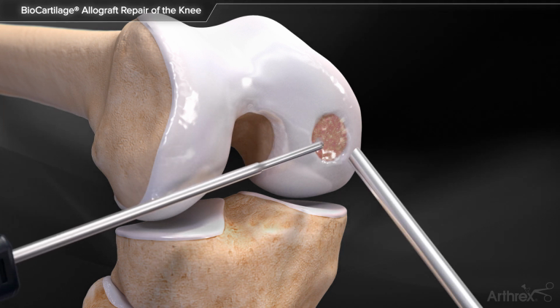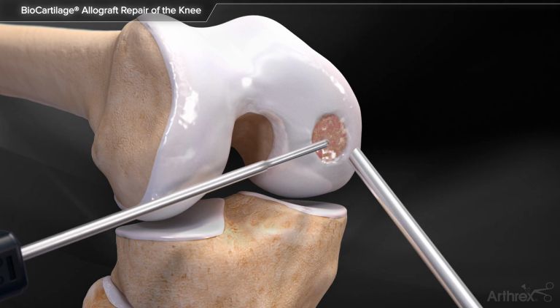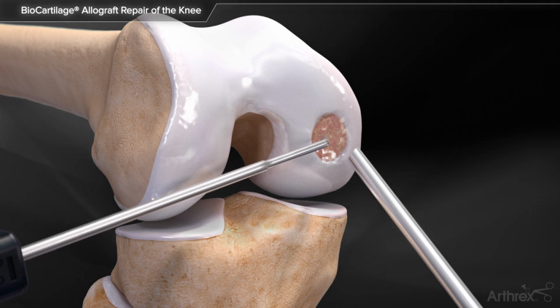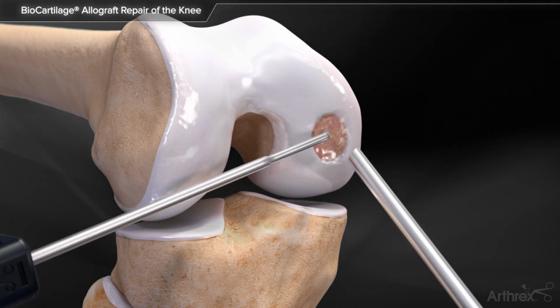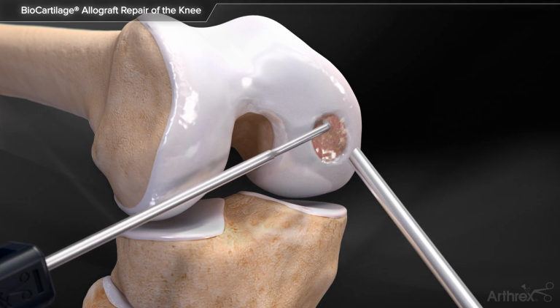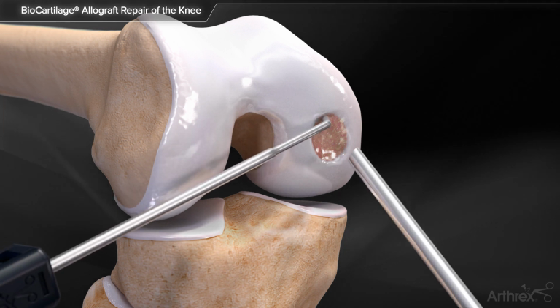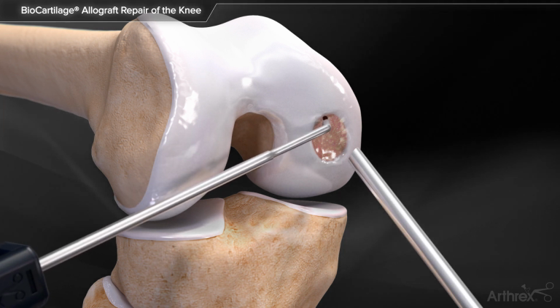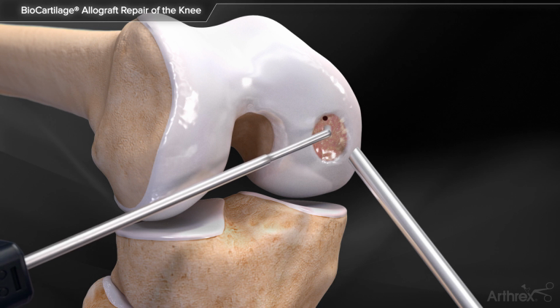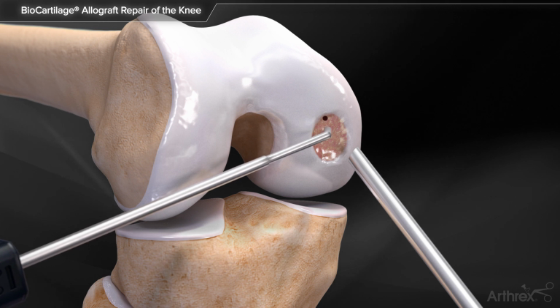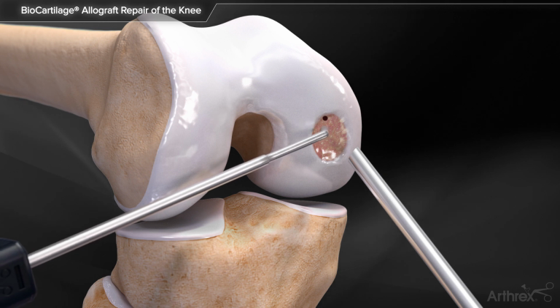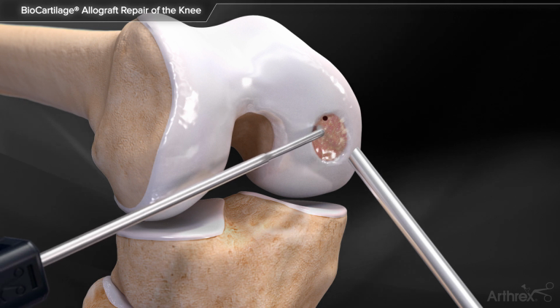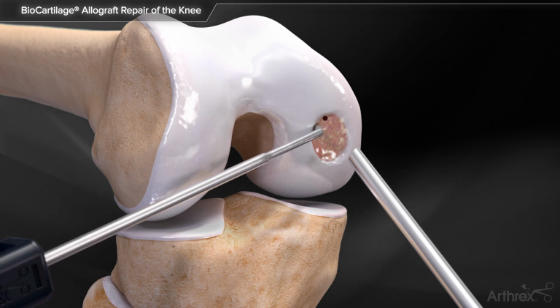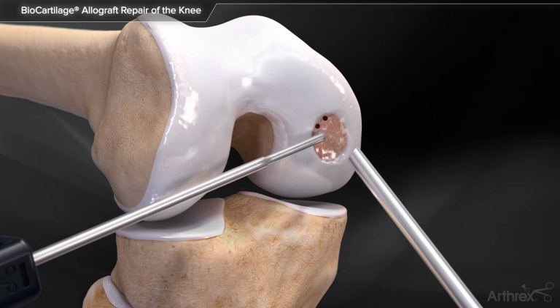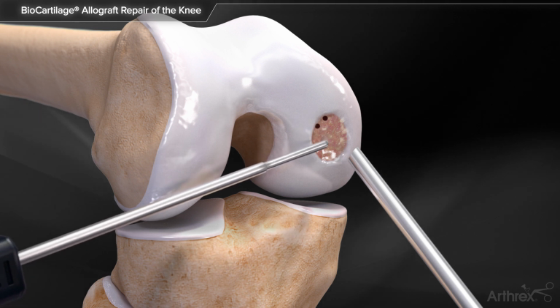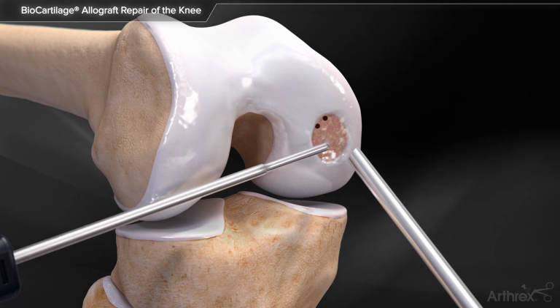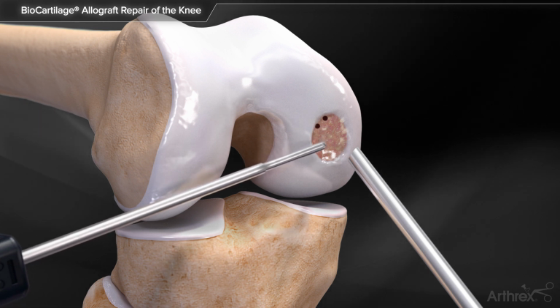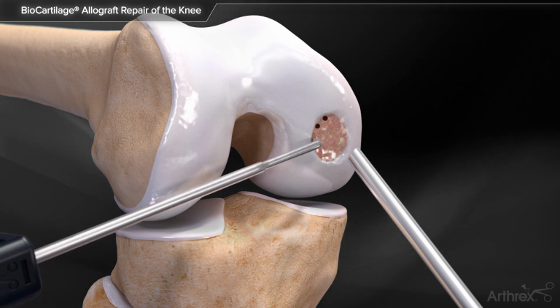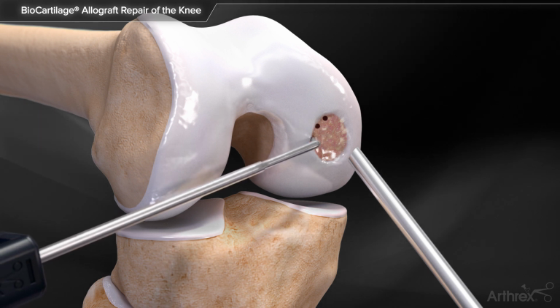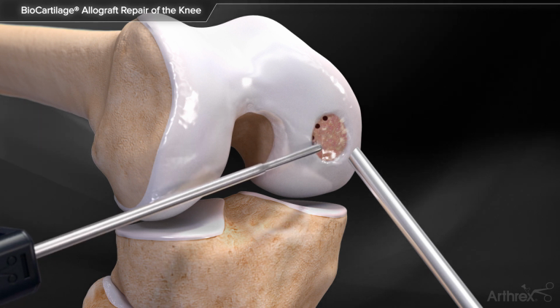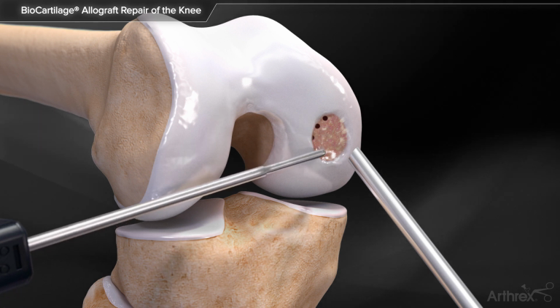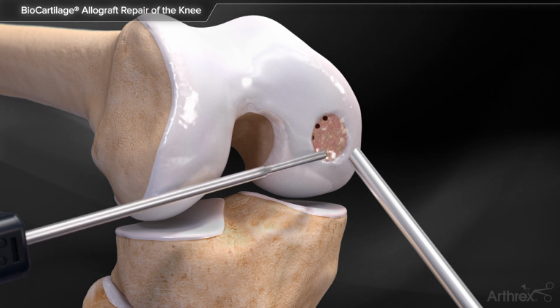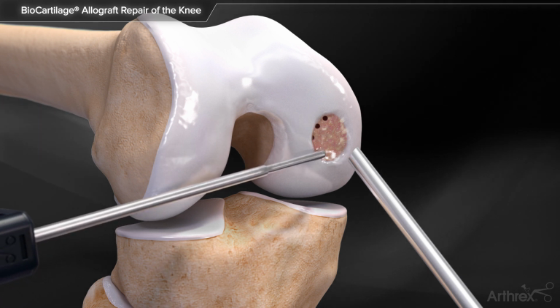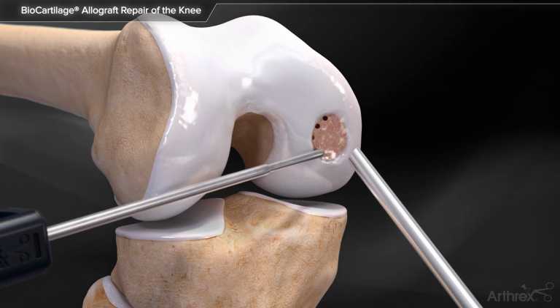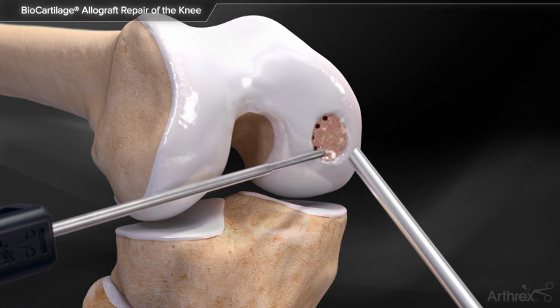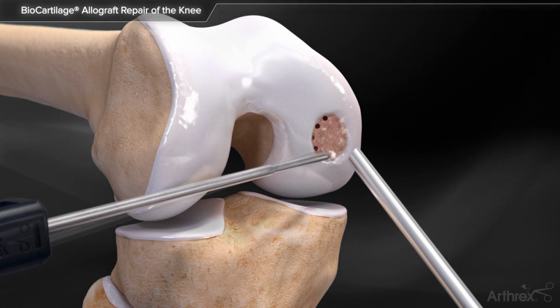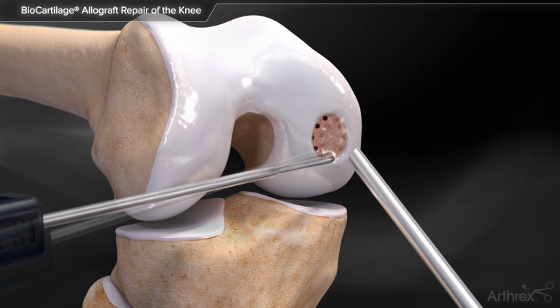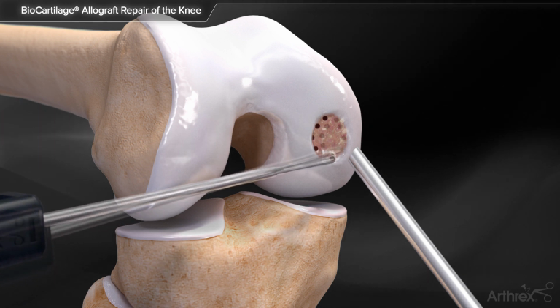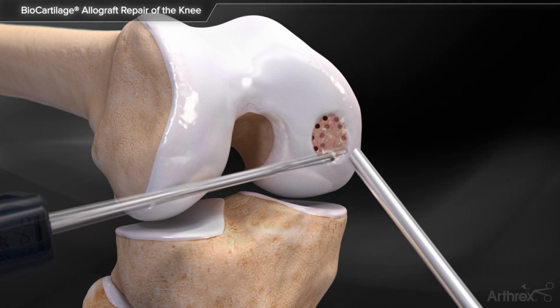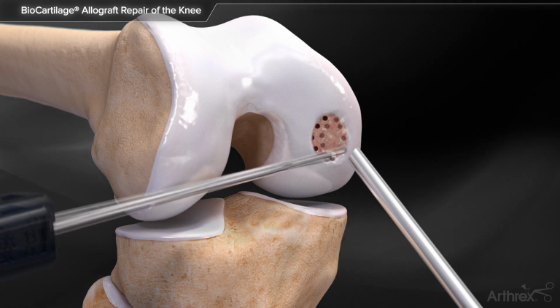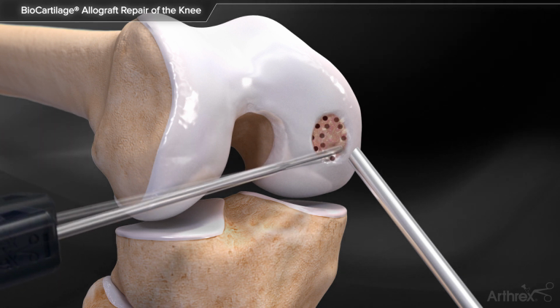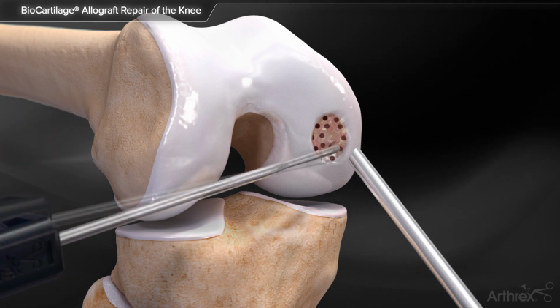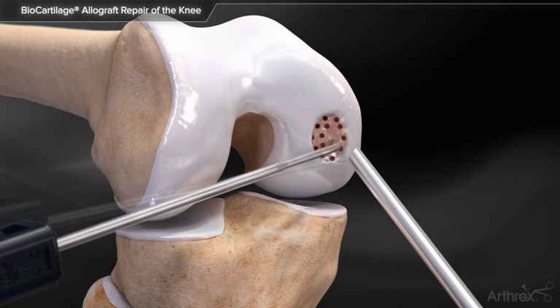Utilize the PowerPic to create bone marrow access channels to complete the microfracture procedure.